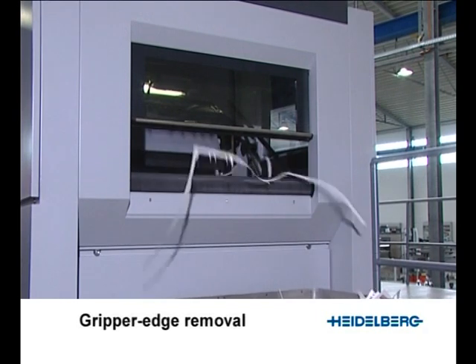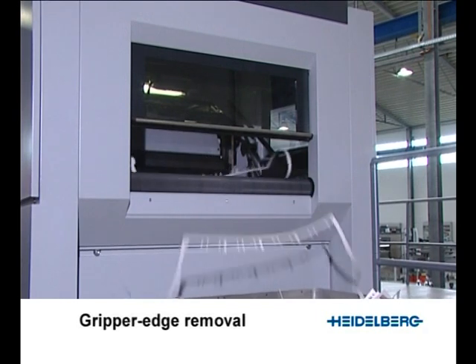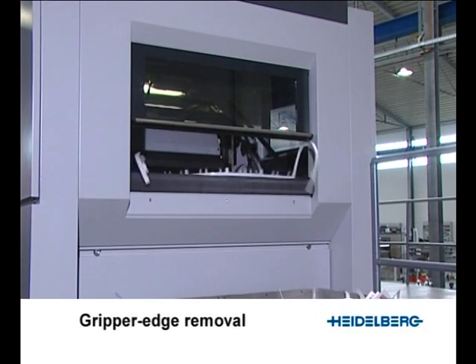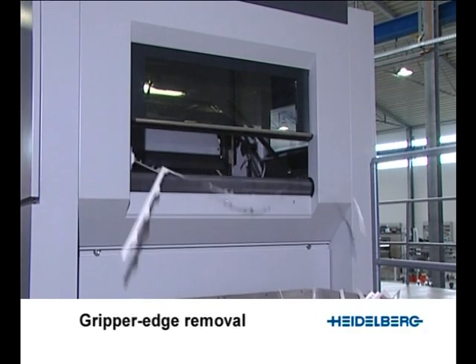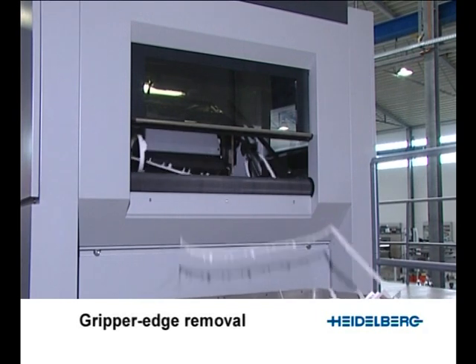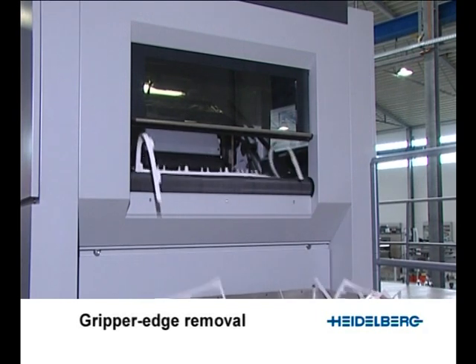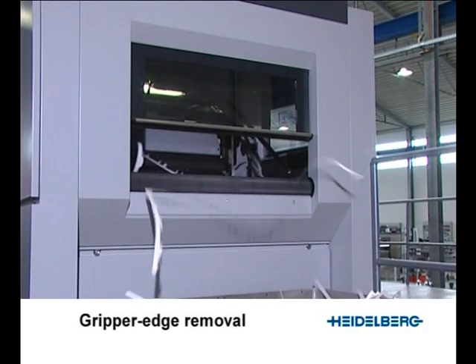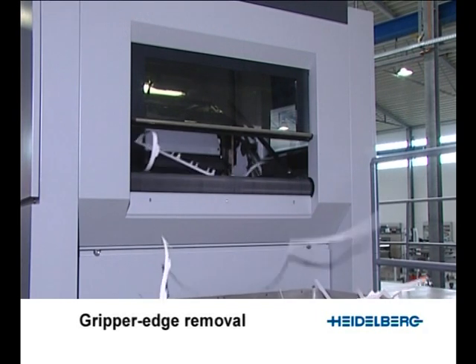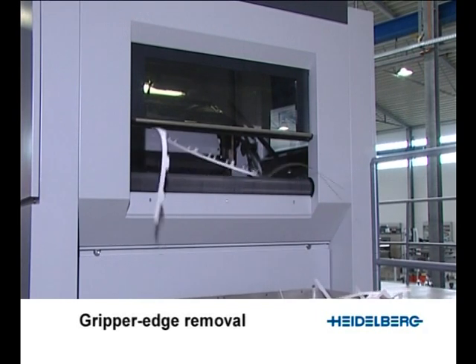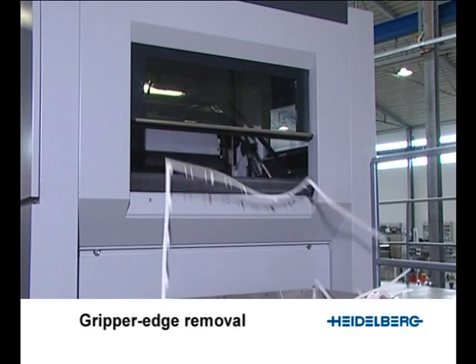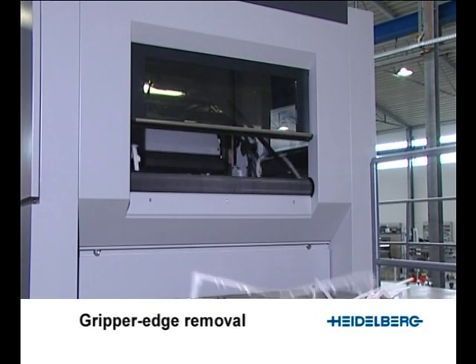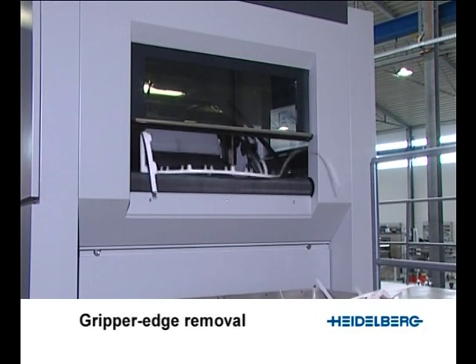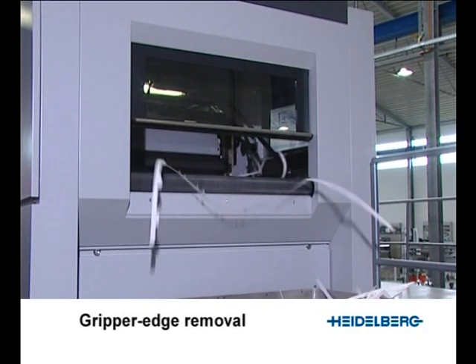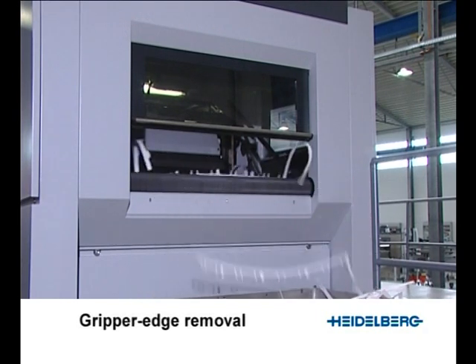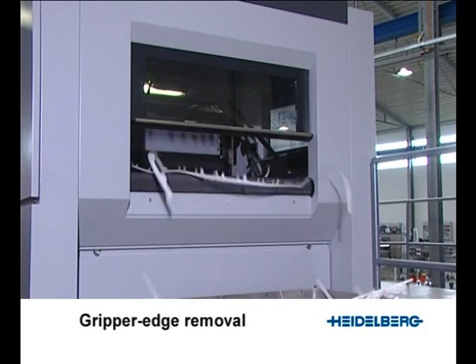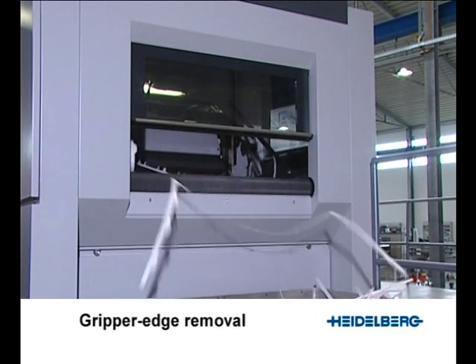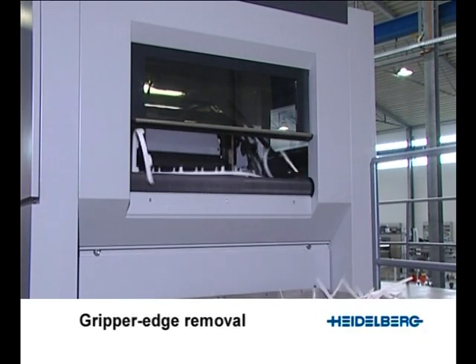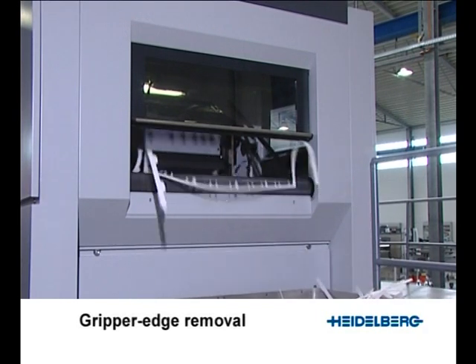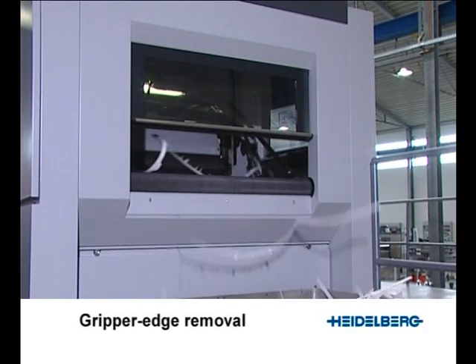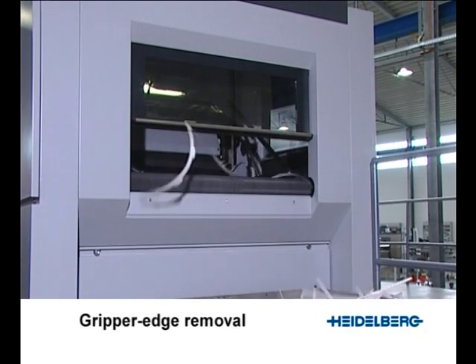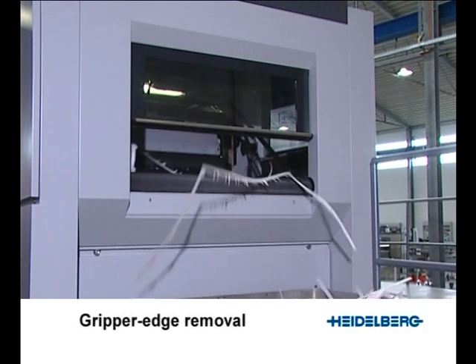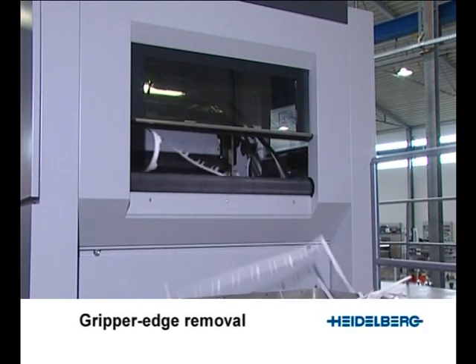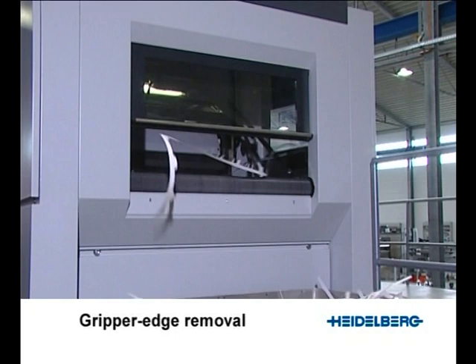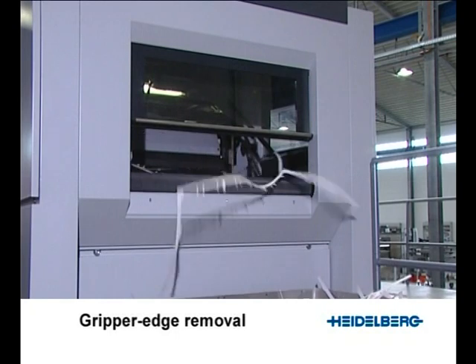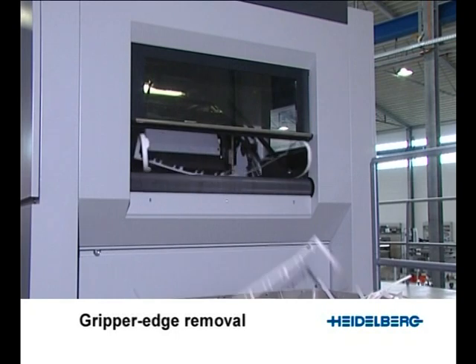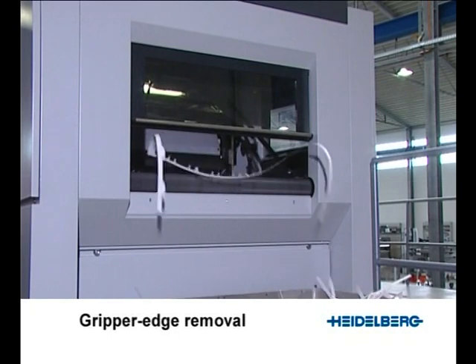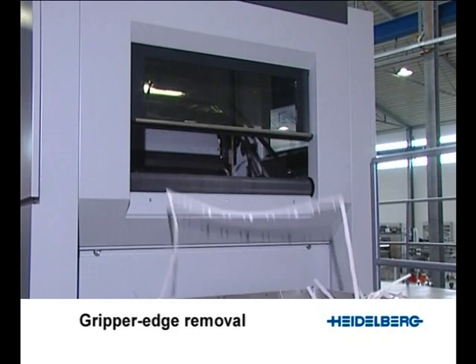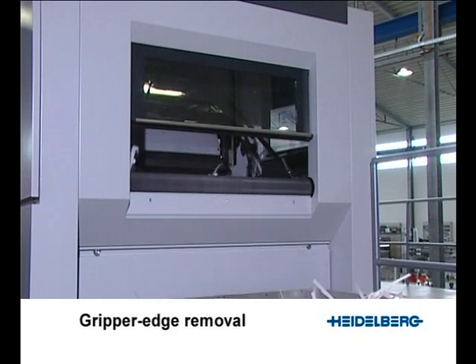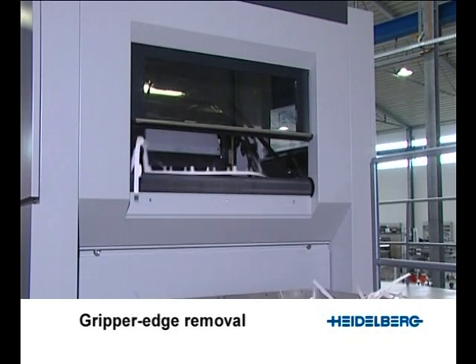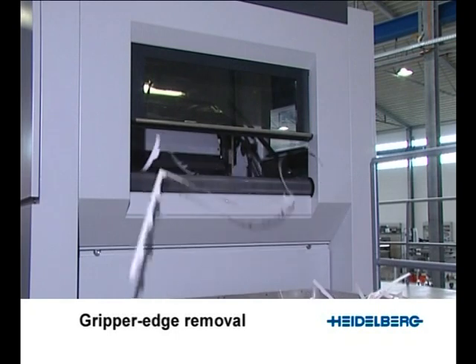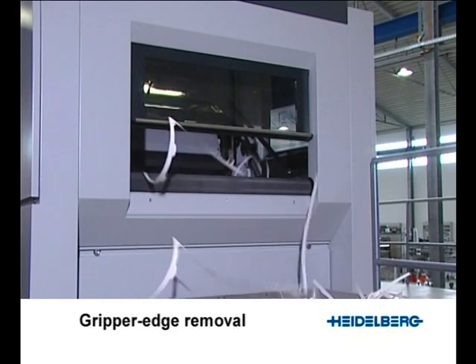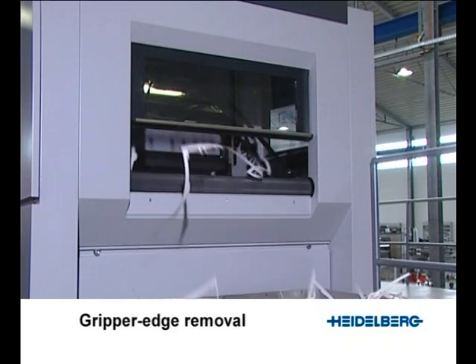The gripper edge removal system can even handle waste grids from sheets of maximum format.